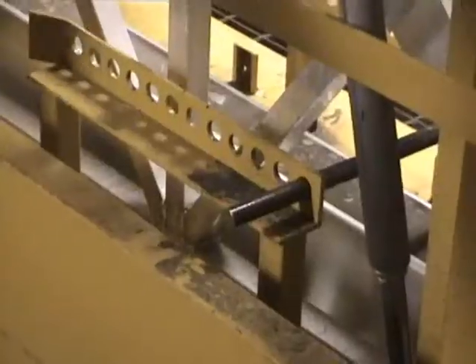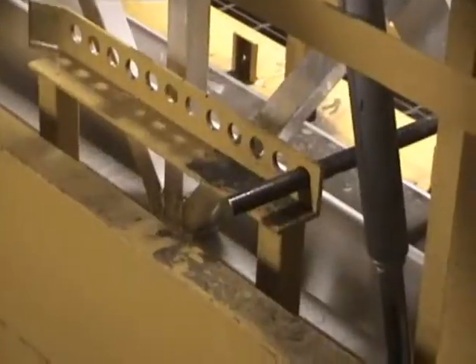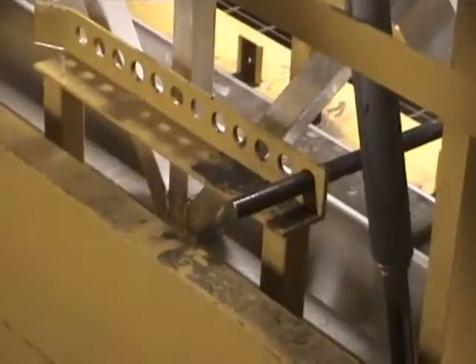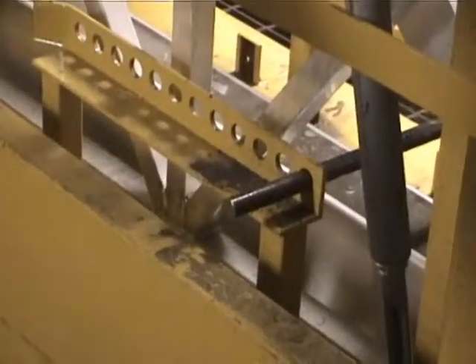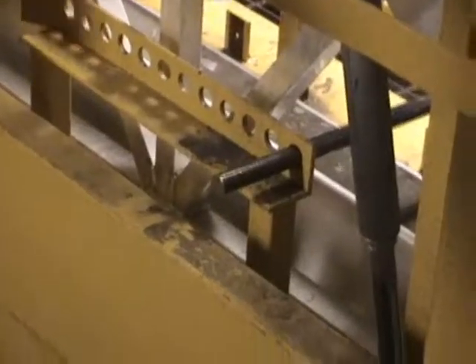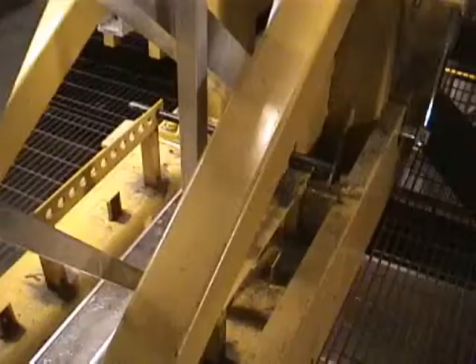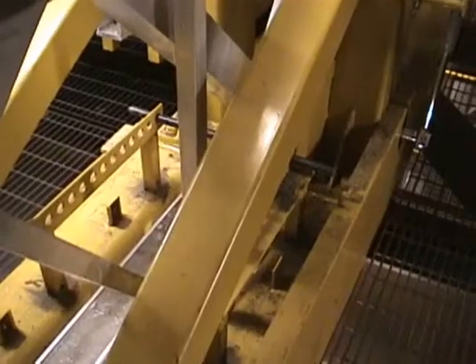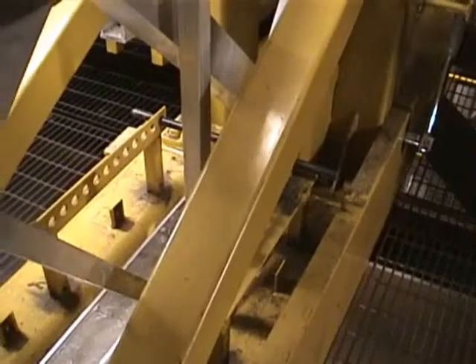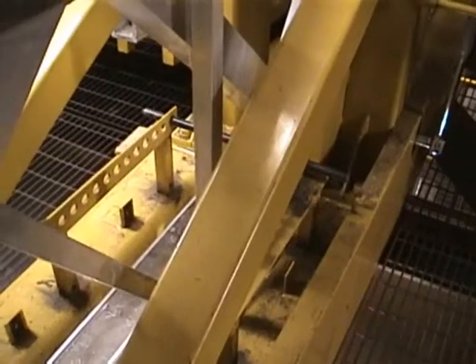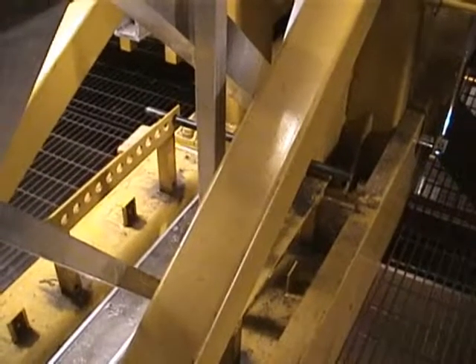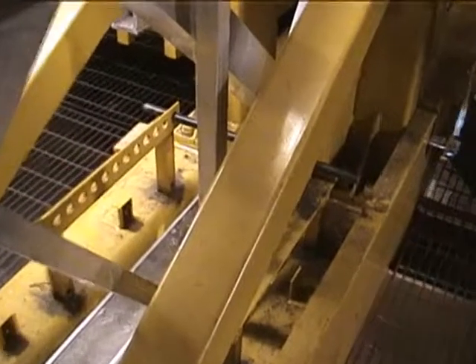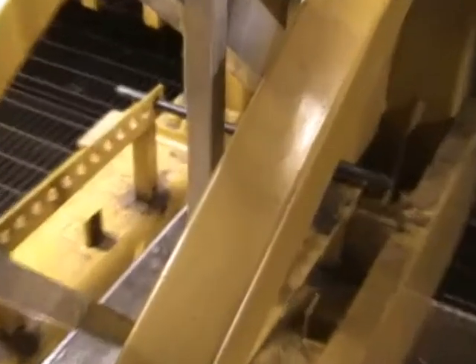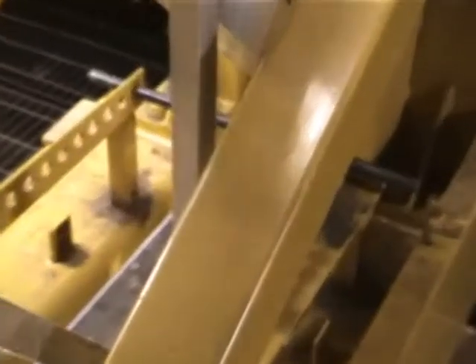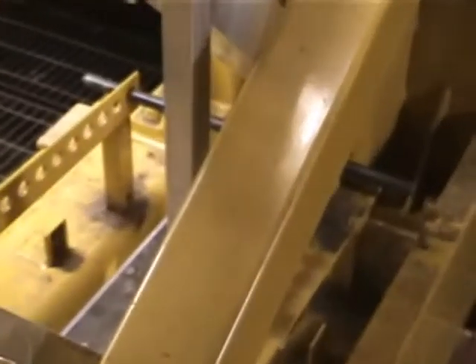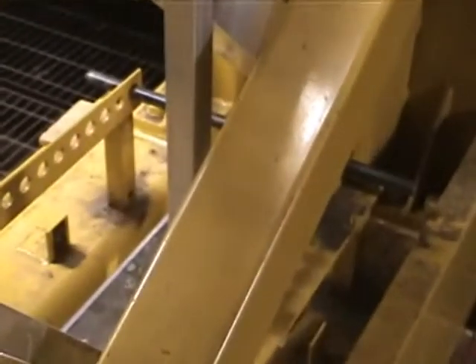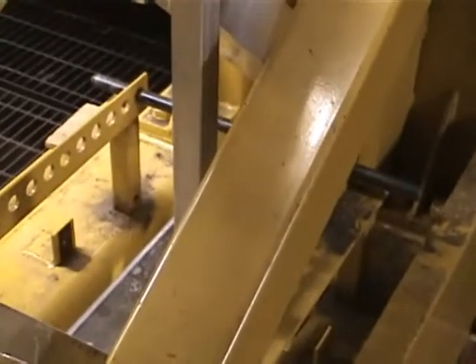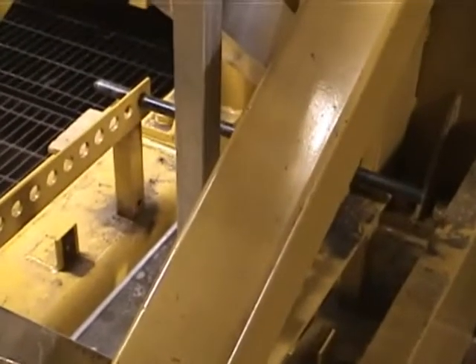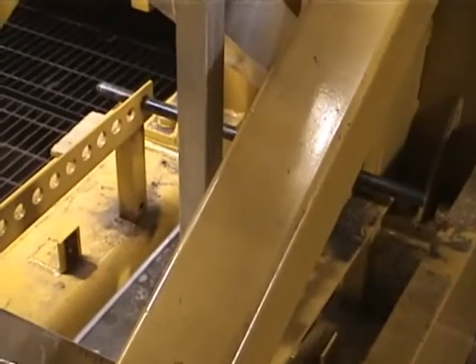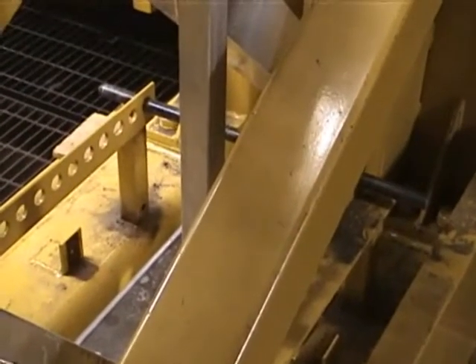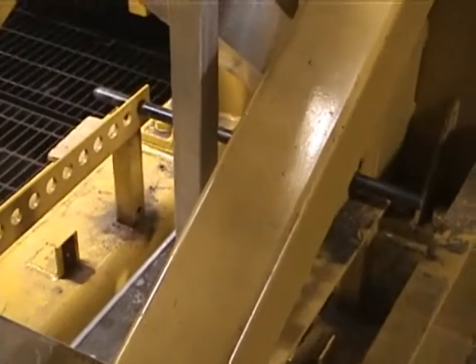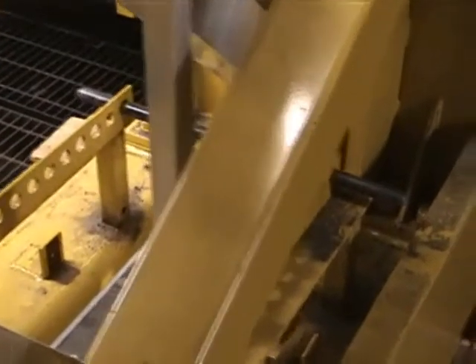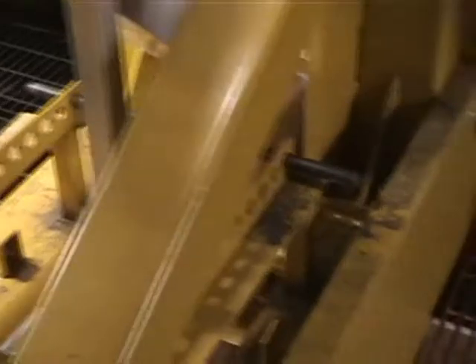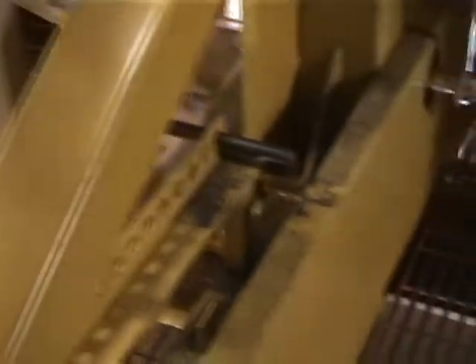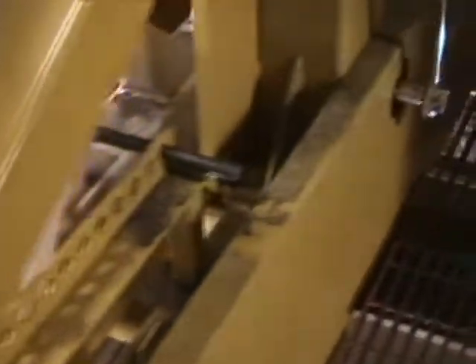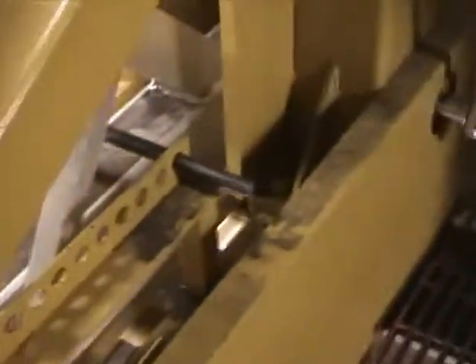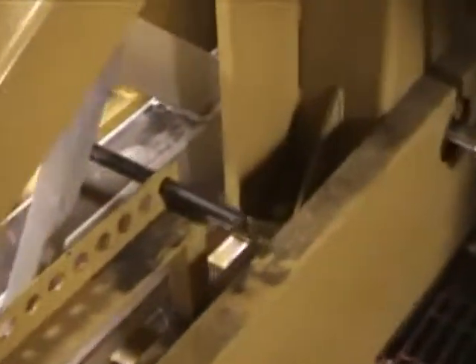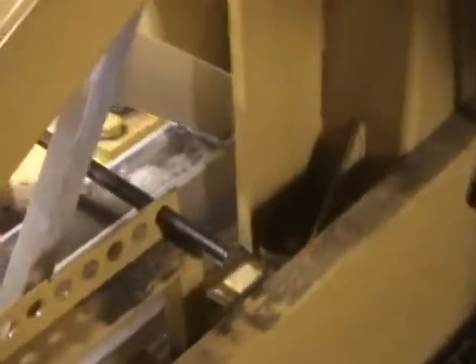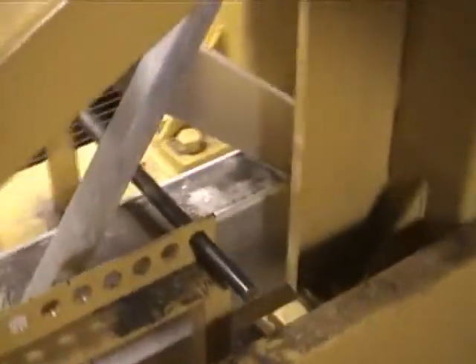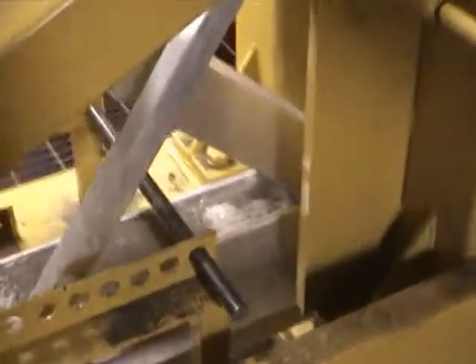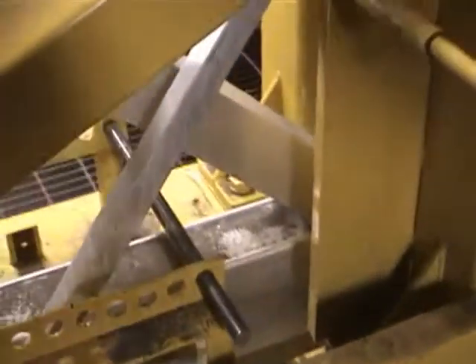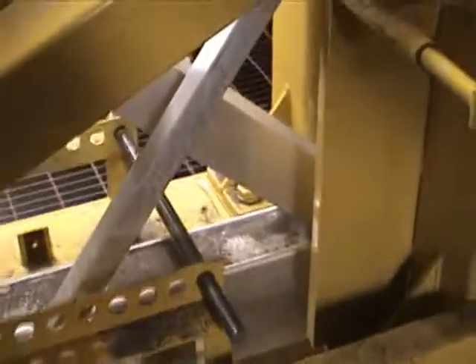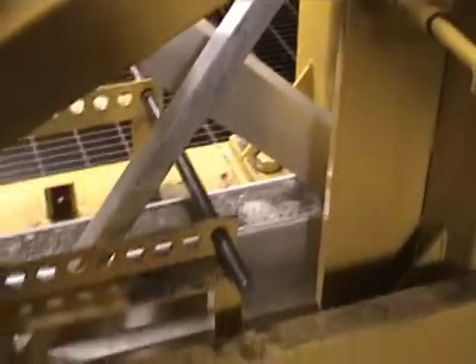A locking pin is placed in front of a truss vertical member to prevent any forward movement while installing the next main truss.